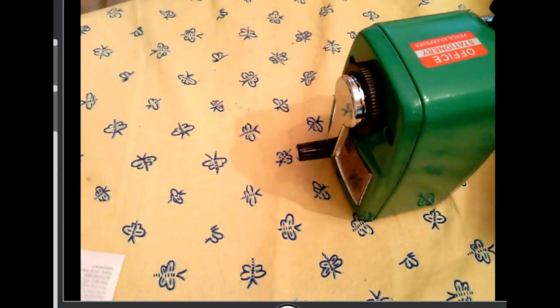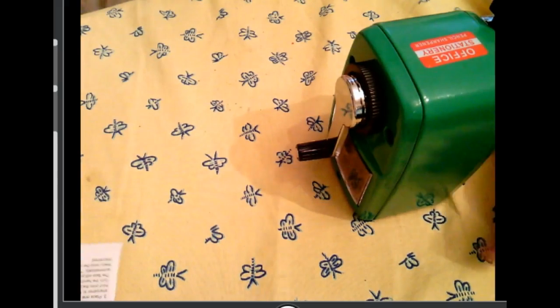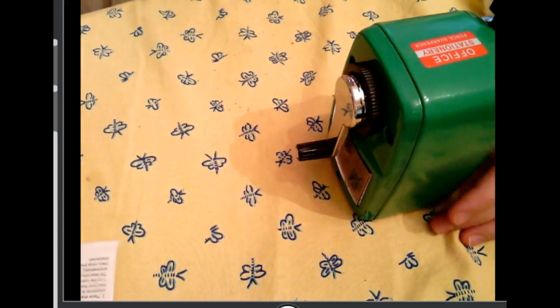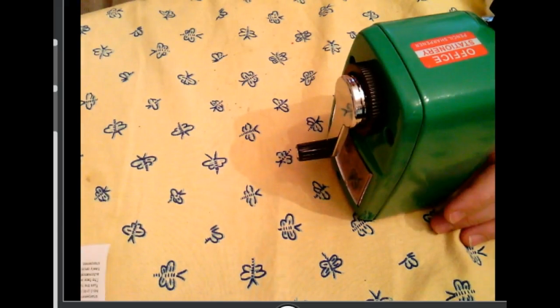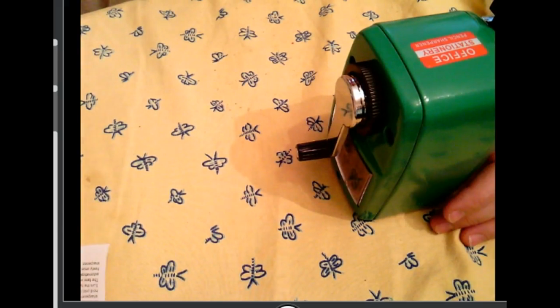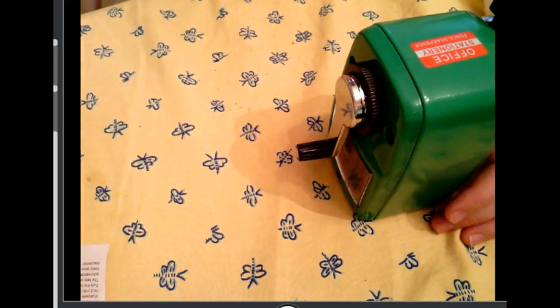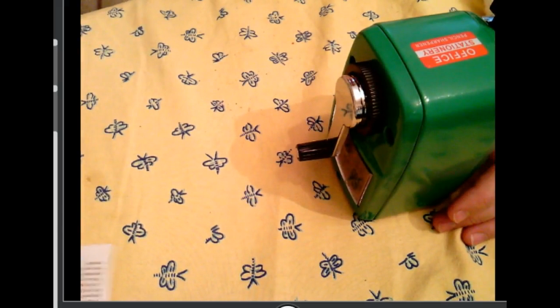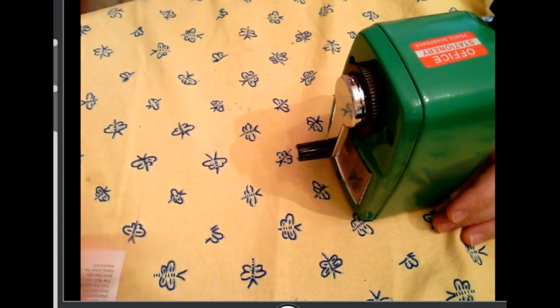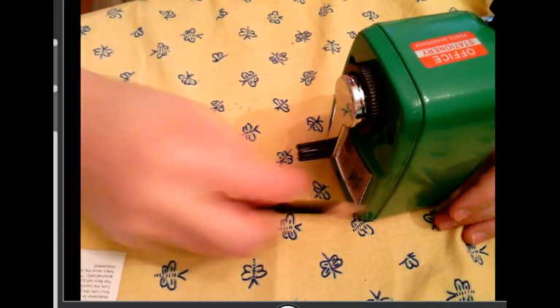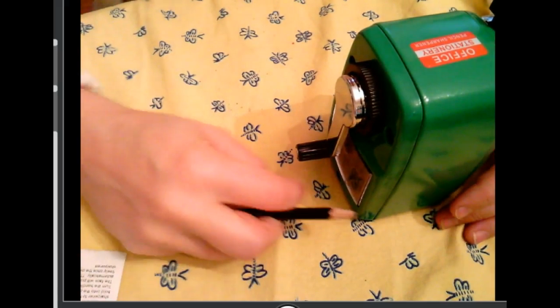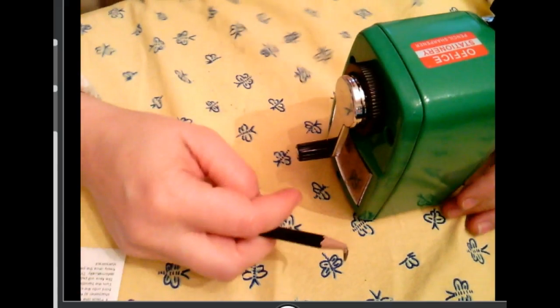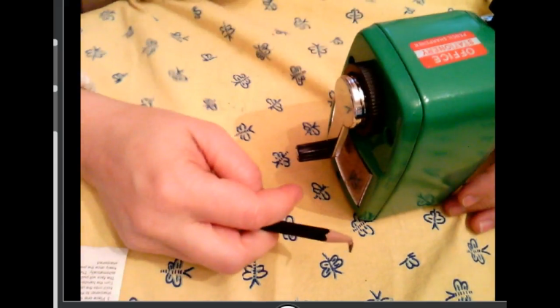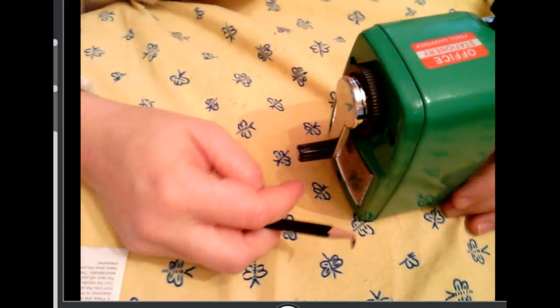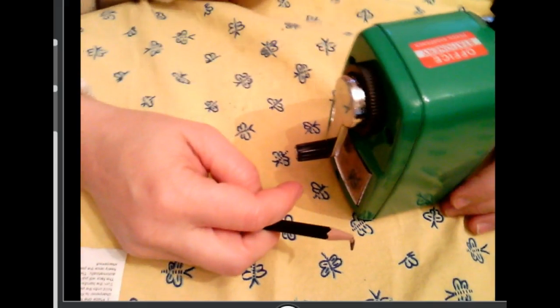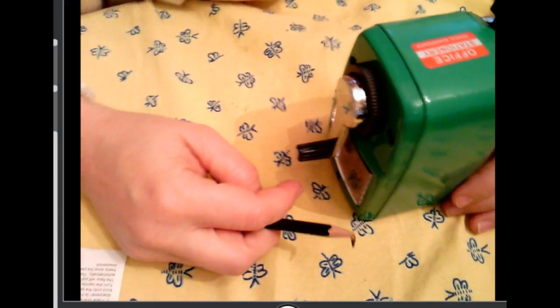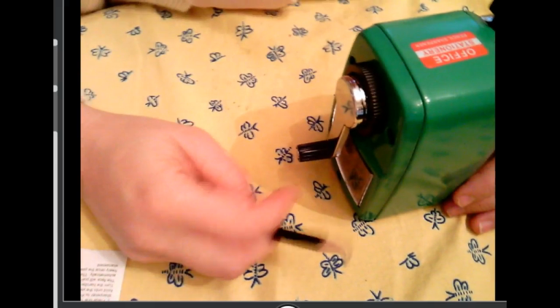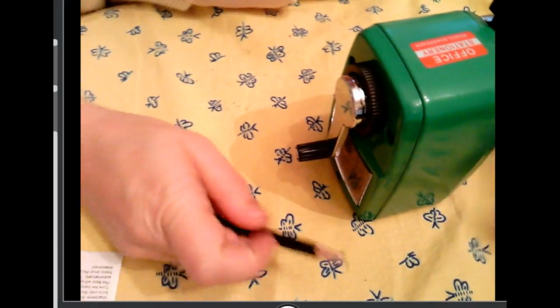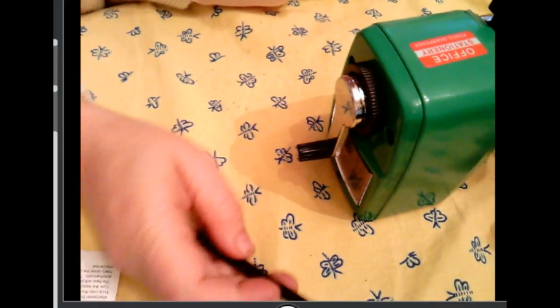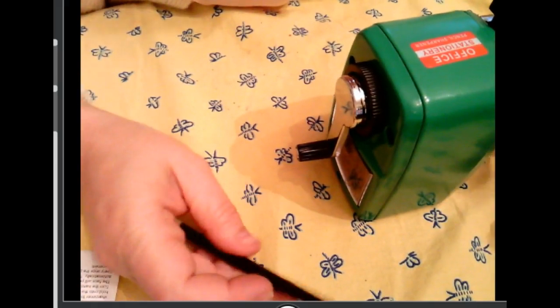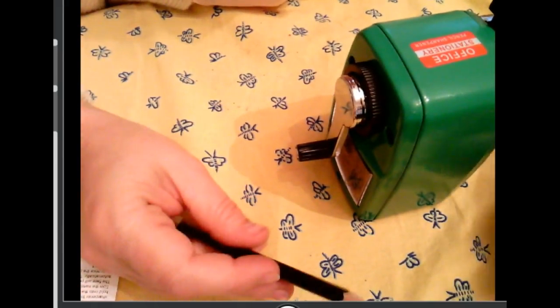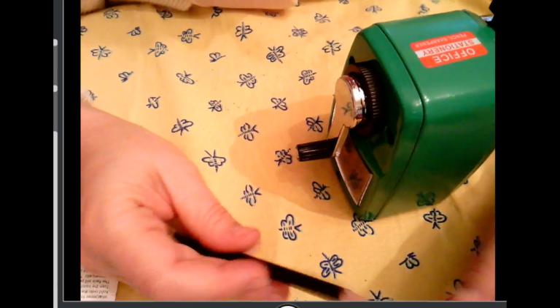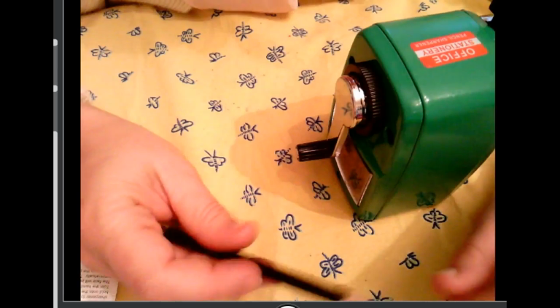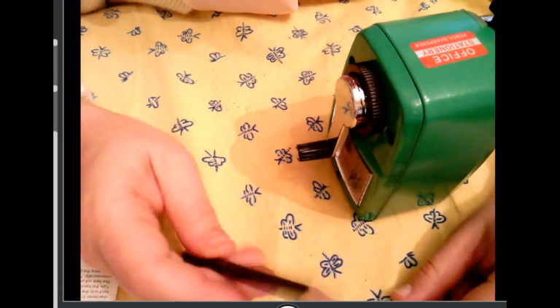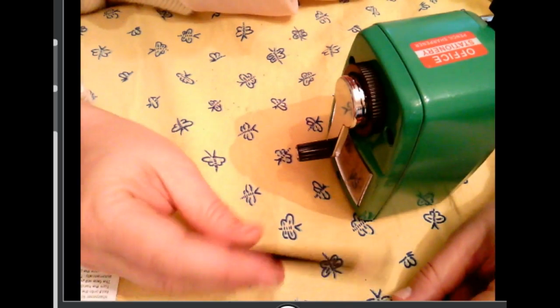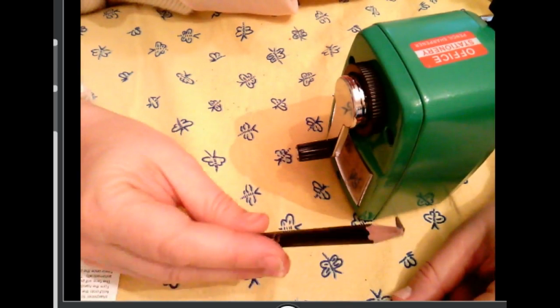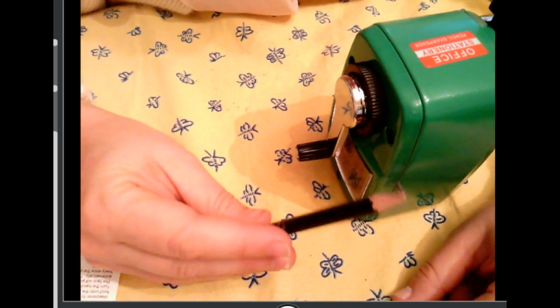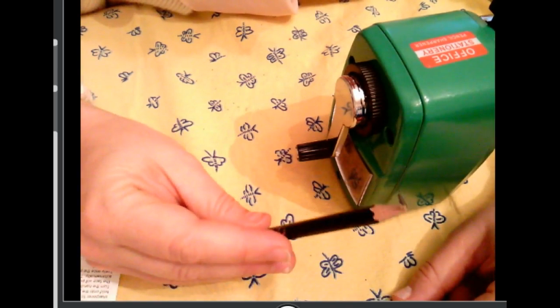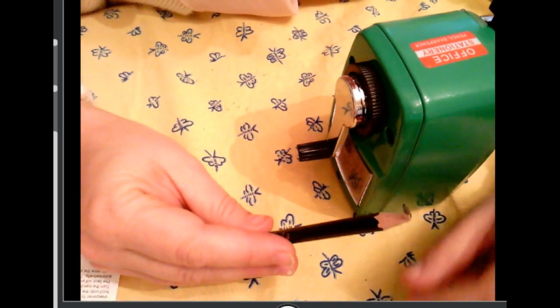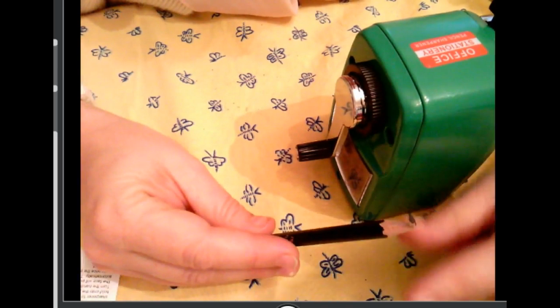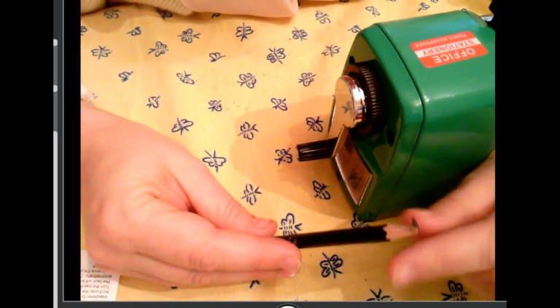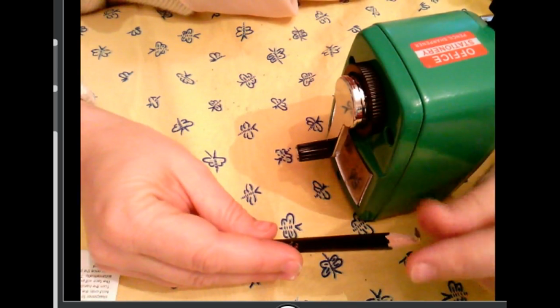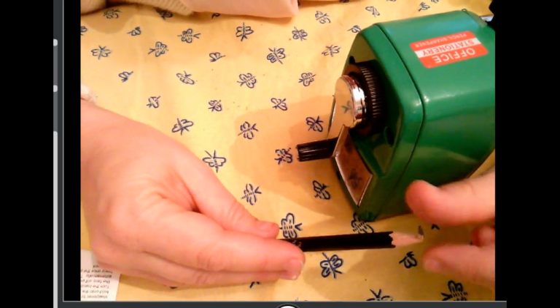Hi, this is Miss McCoy, and I'm going to show you how to use my new sharpener. Whoops, I broke my pencil.